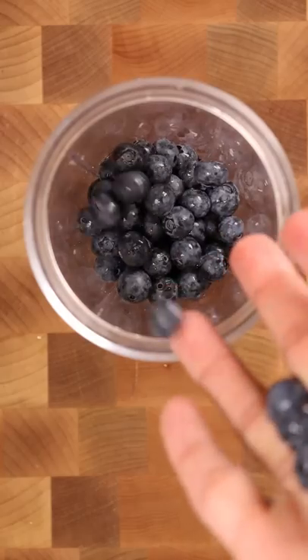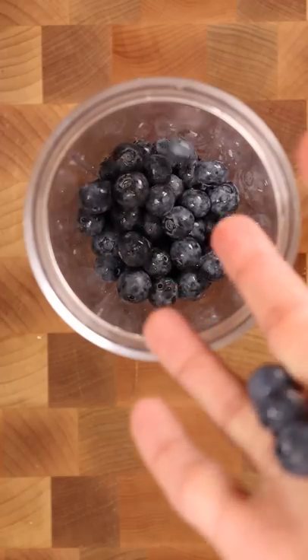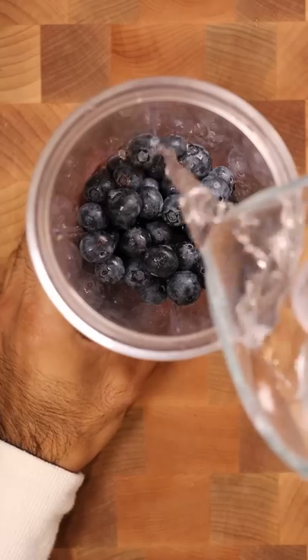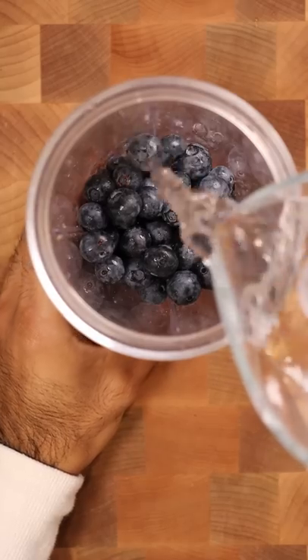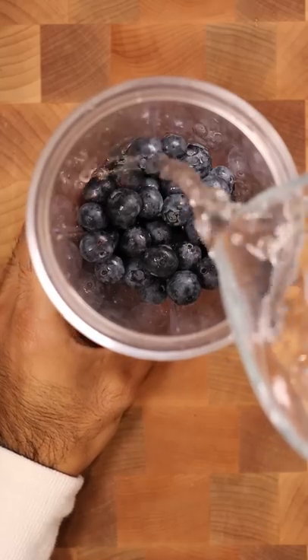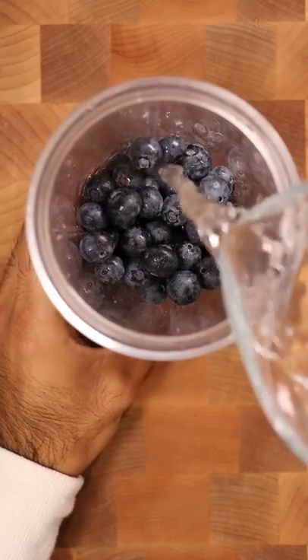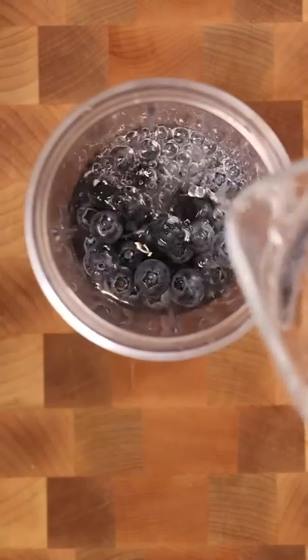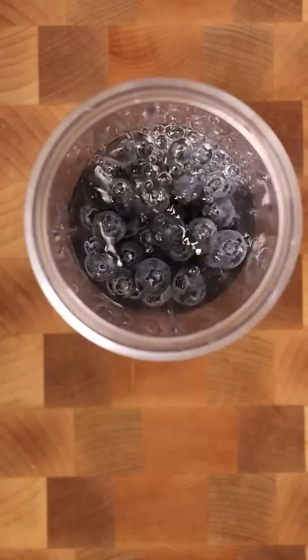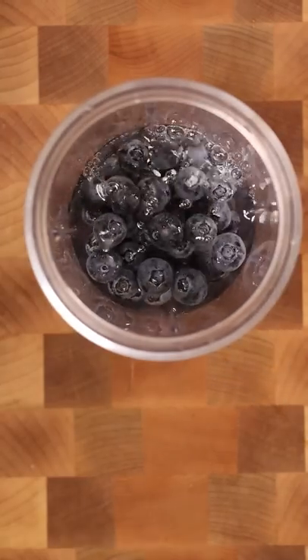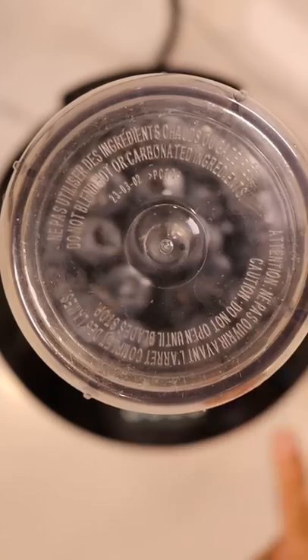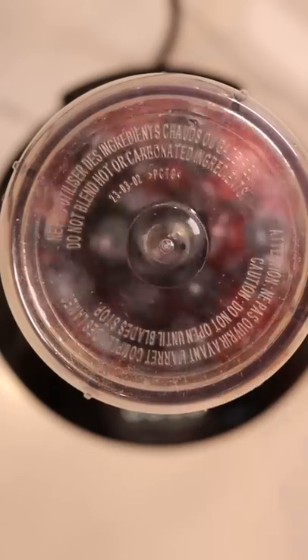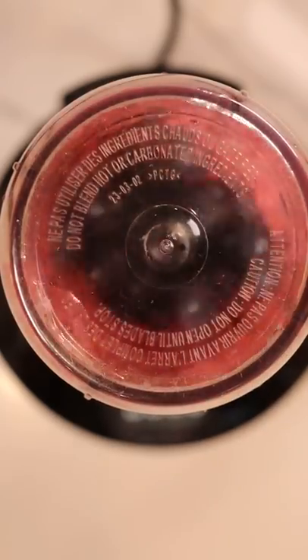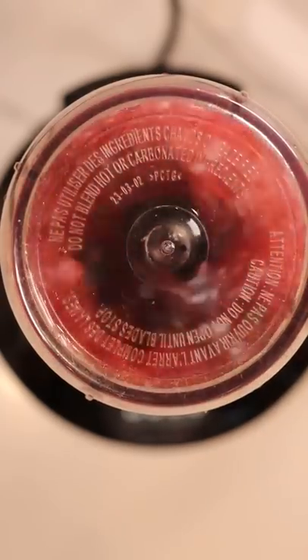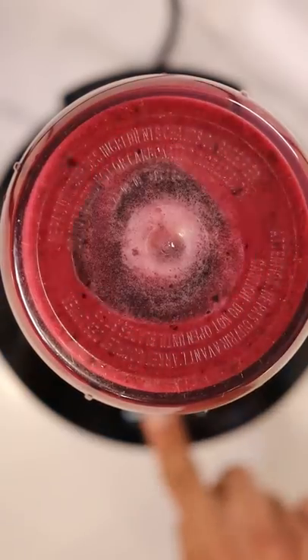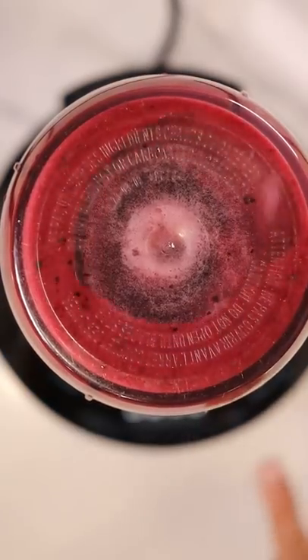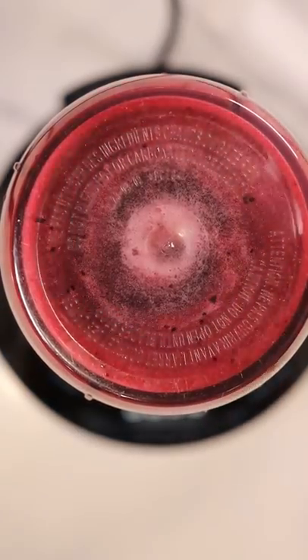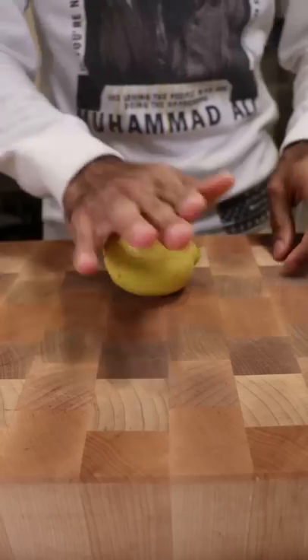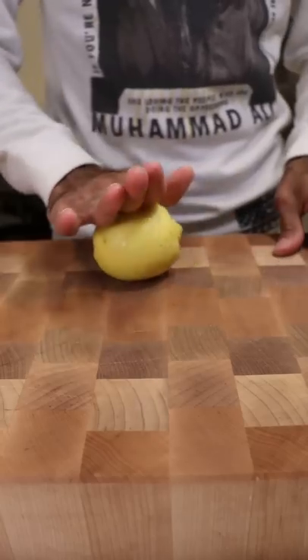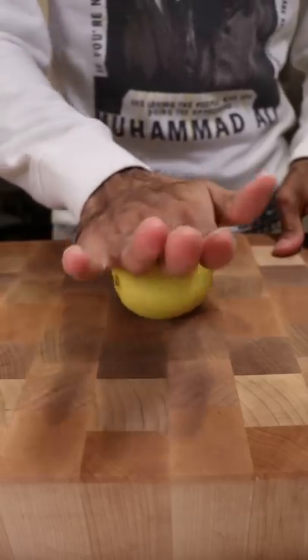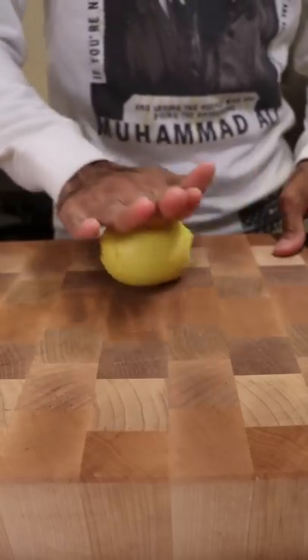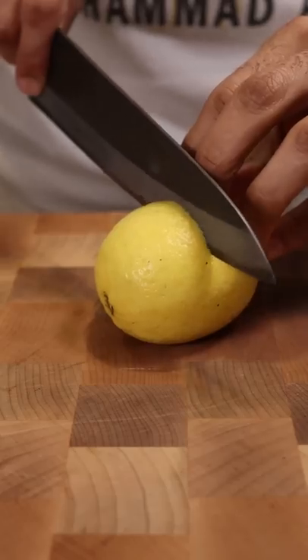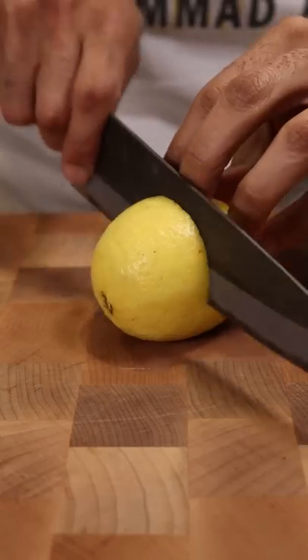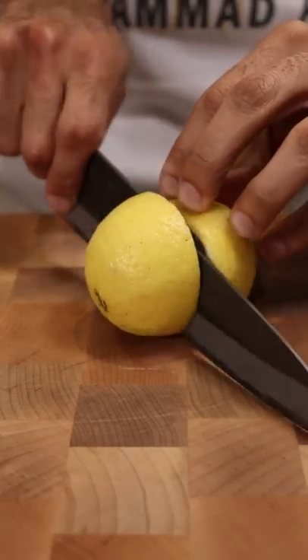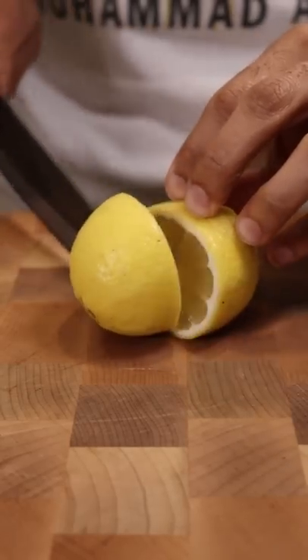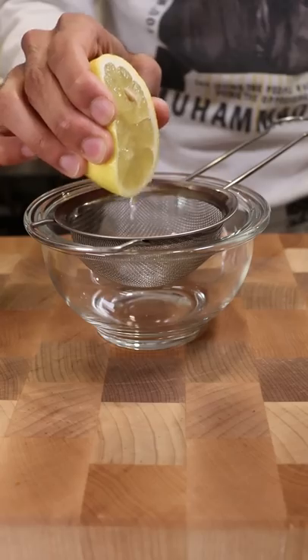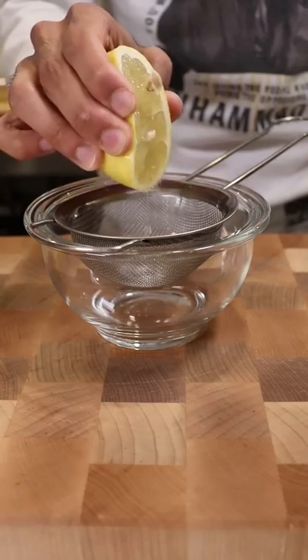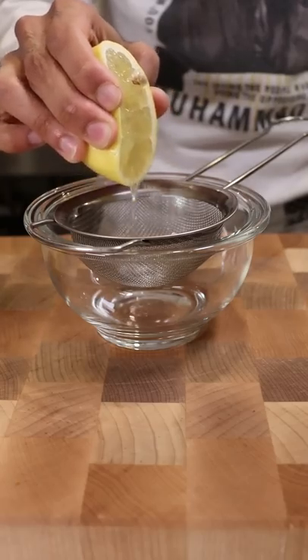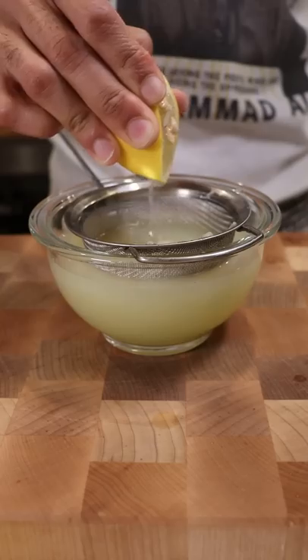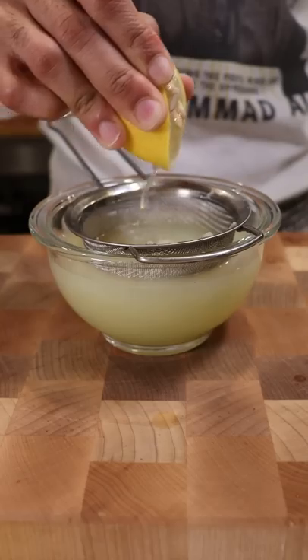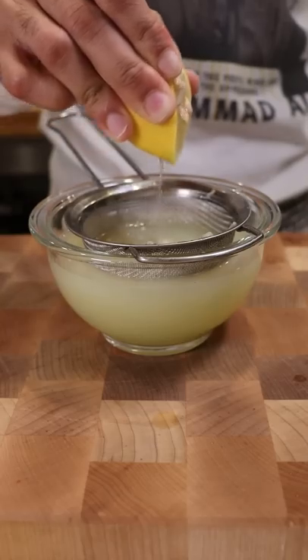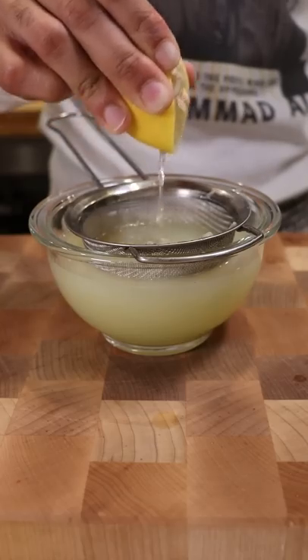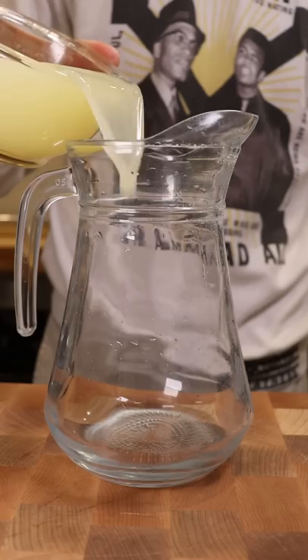In a blender I'll add some blueberries and cover it with water and then blend. Now let's roll out some lemons and squeeze out all of the juice.